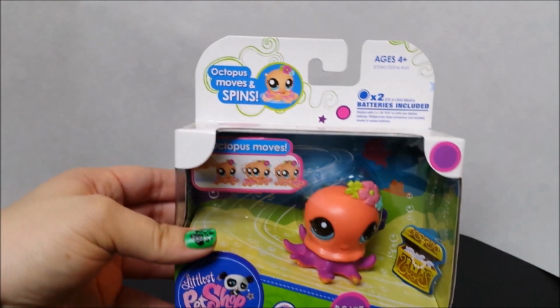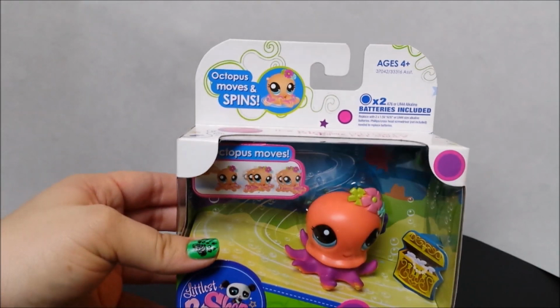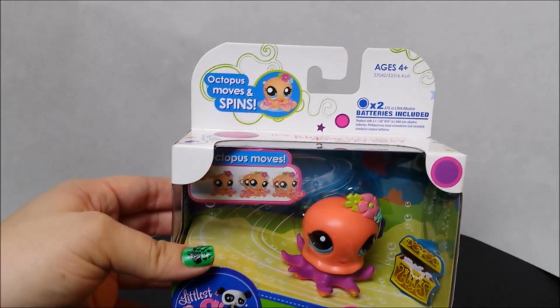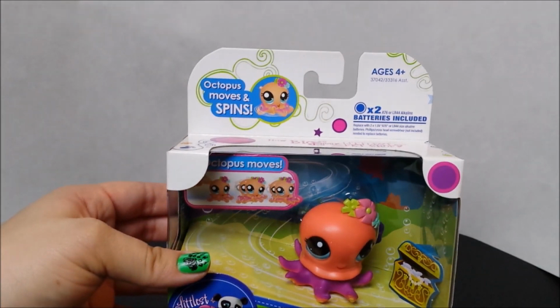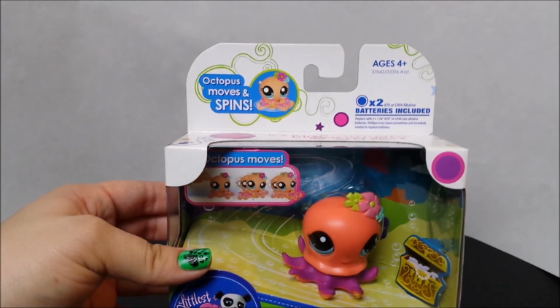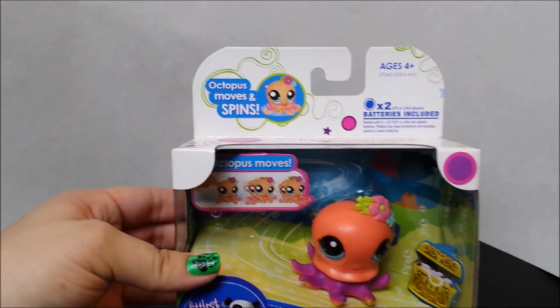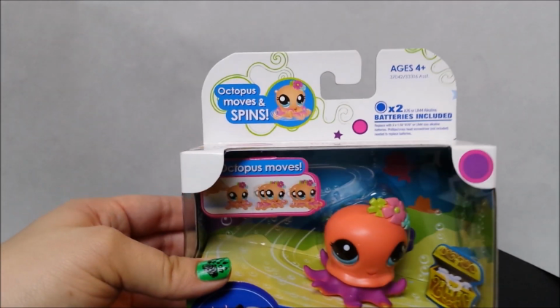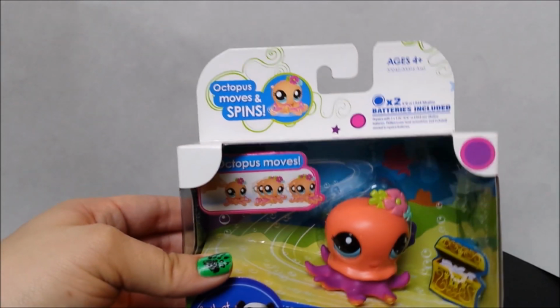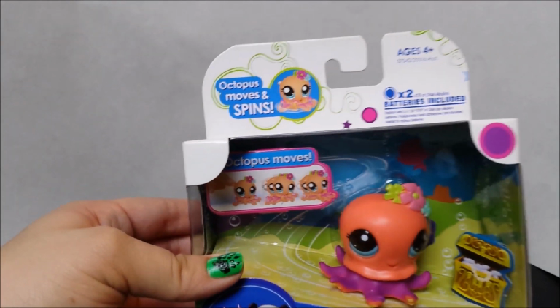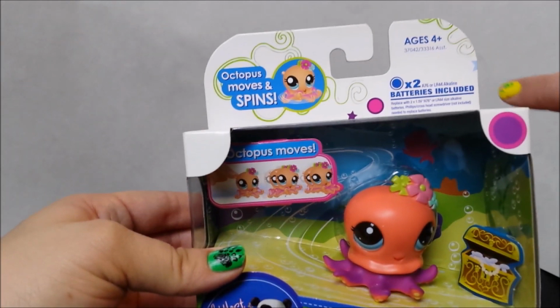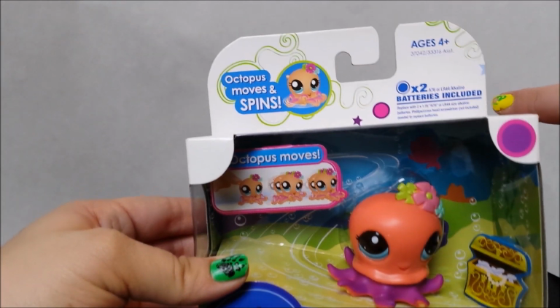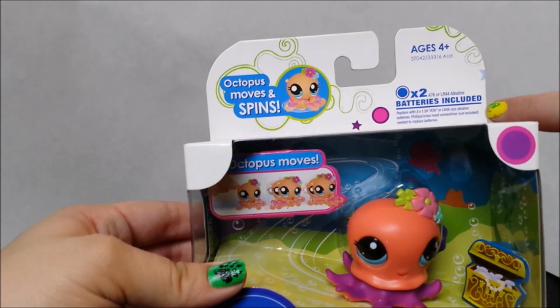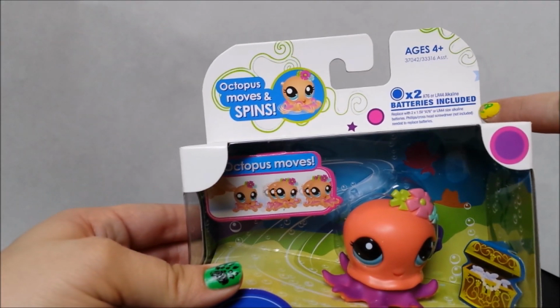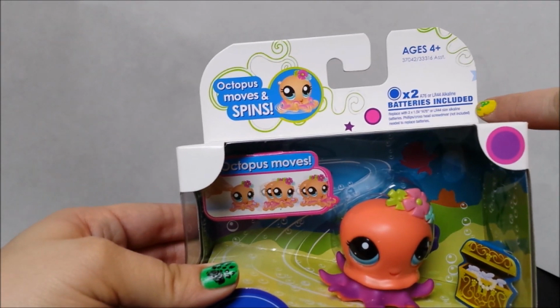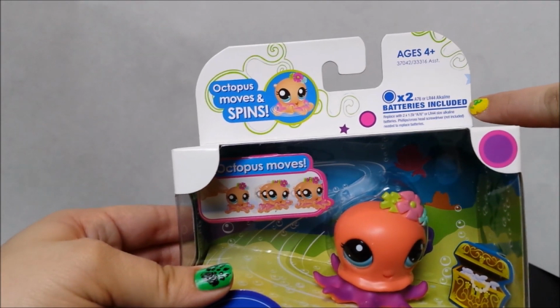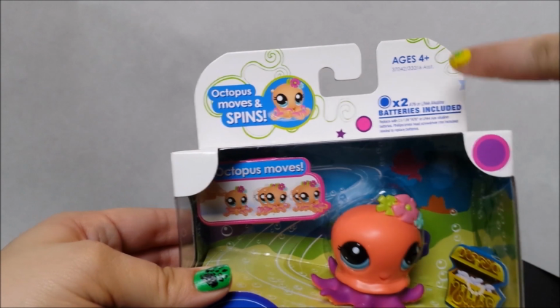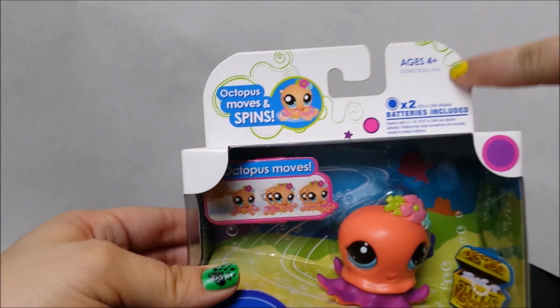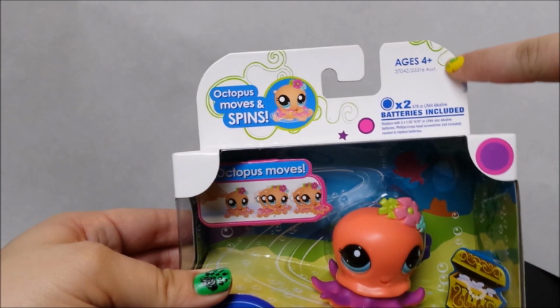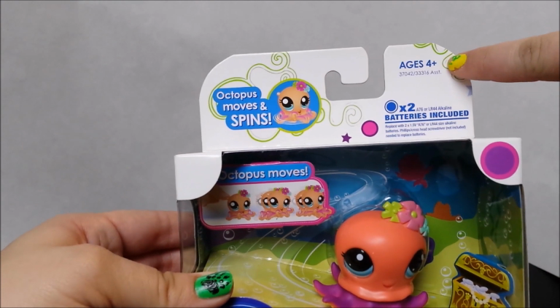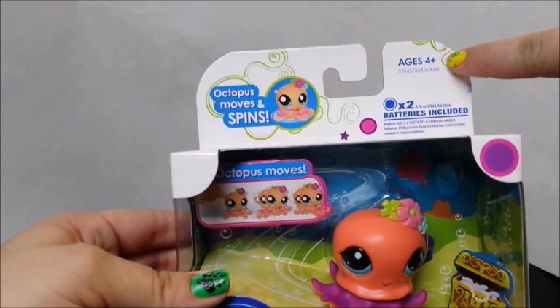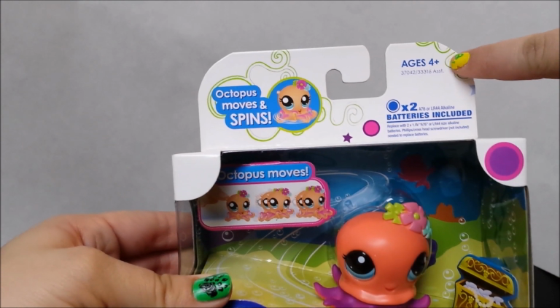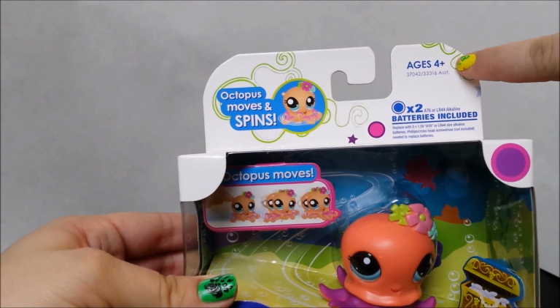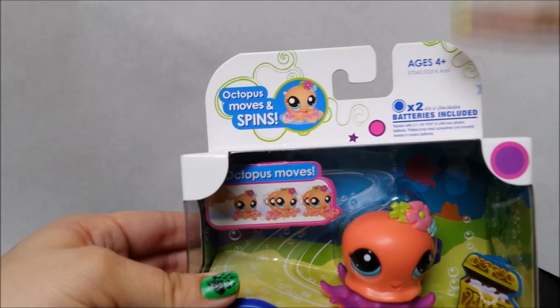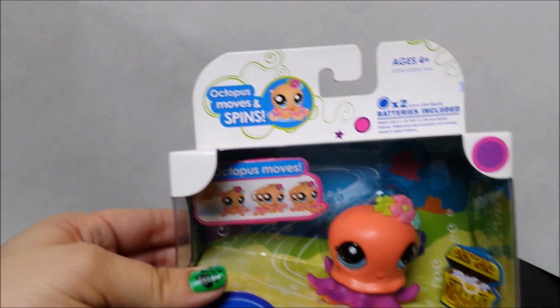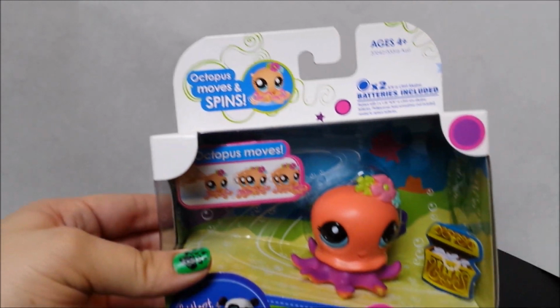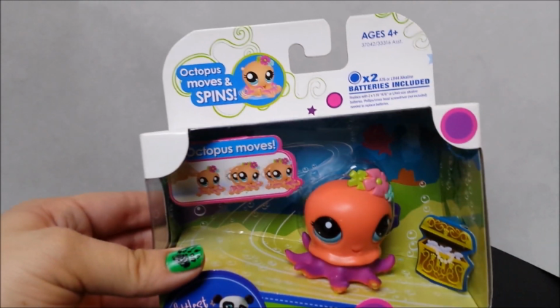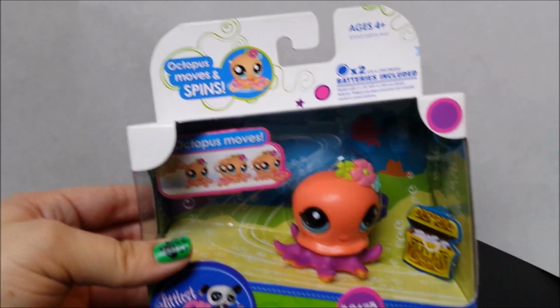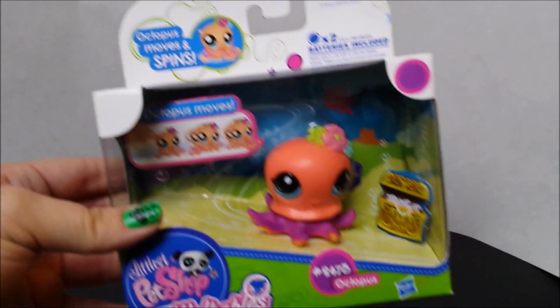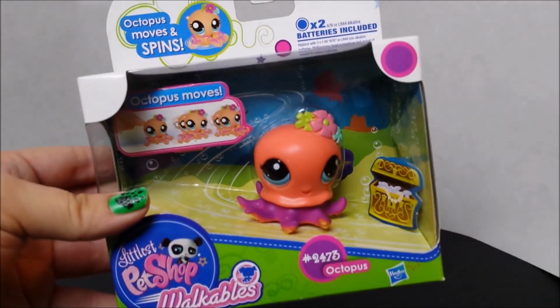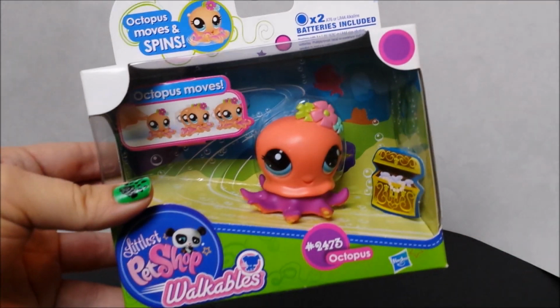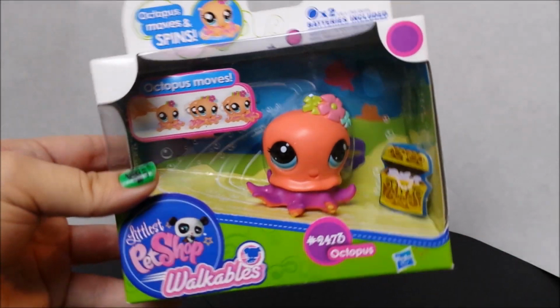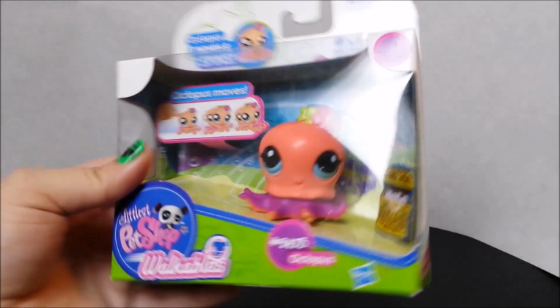This is the octopus and she moves and she spins. It does take batteries, it comes with them, for ages 4 and up.